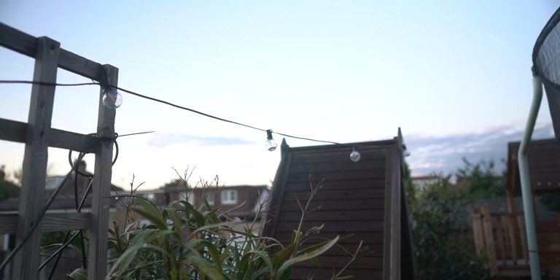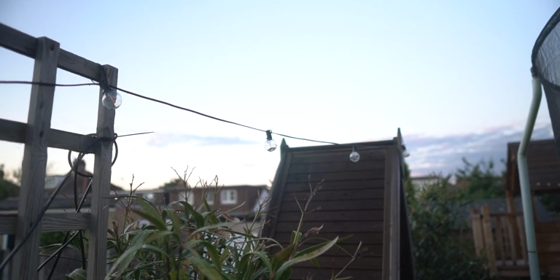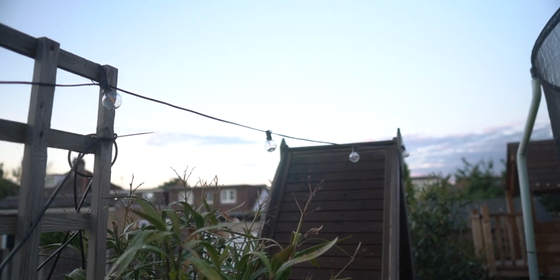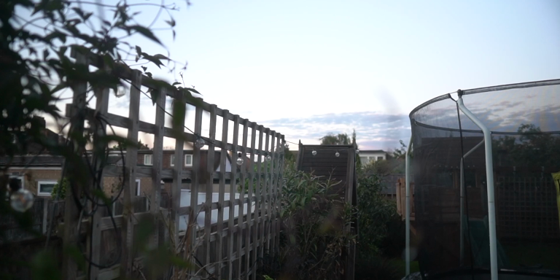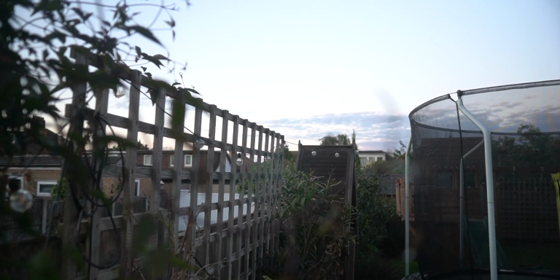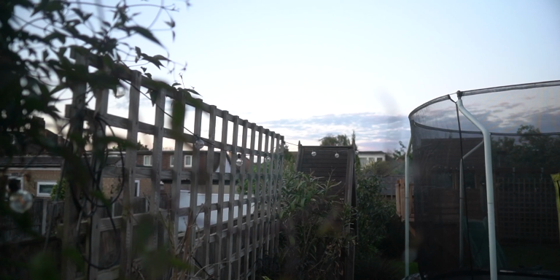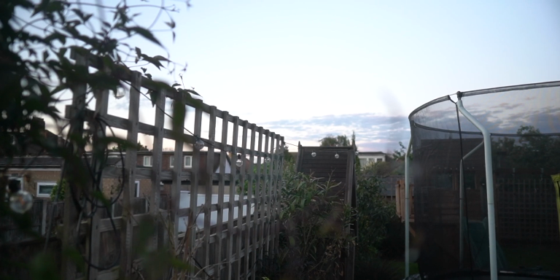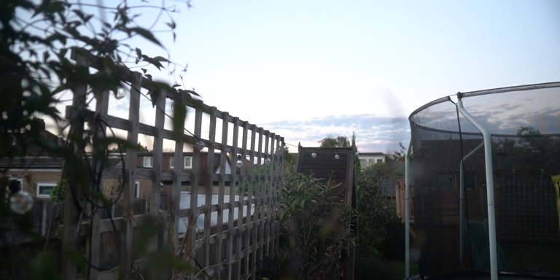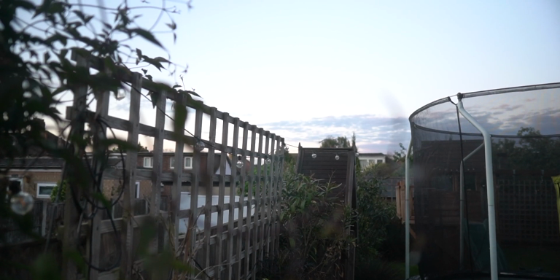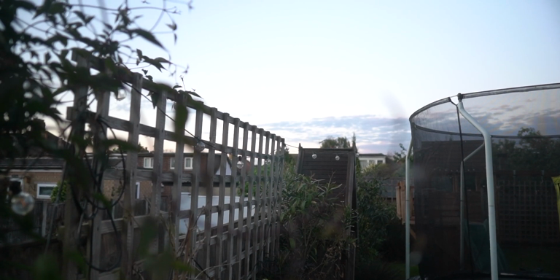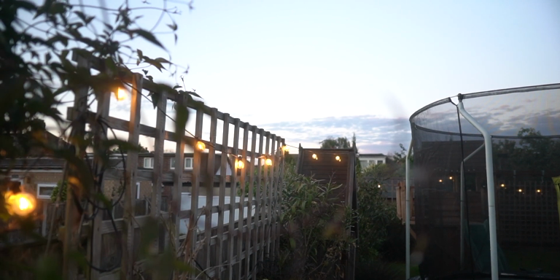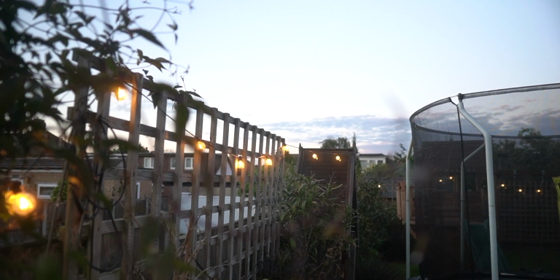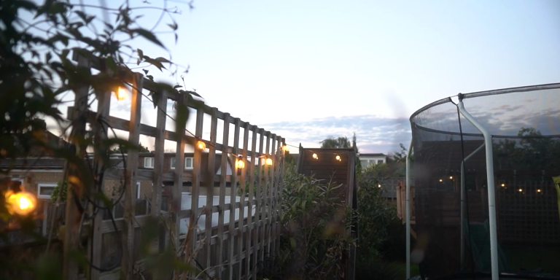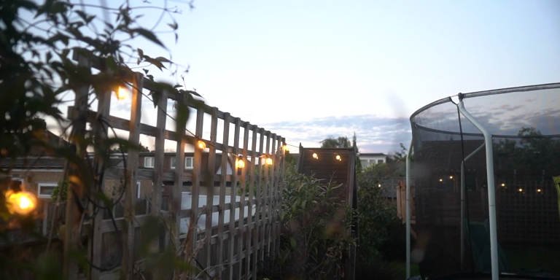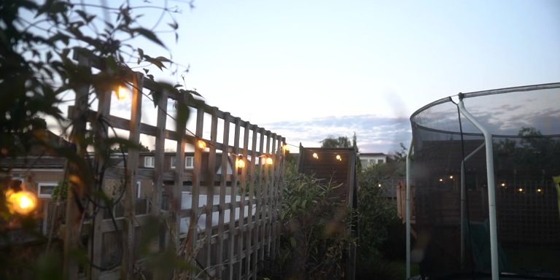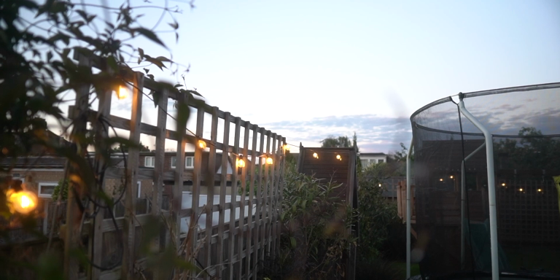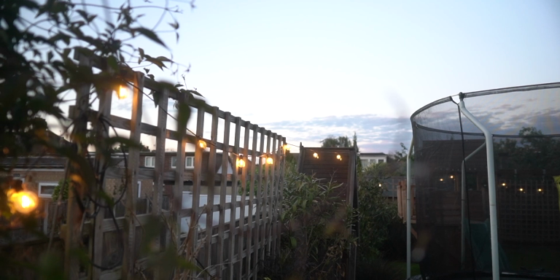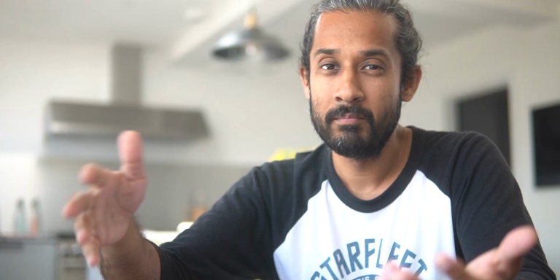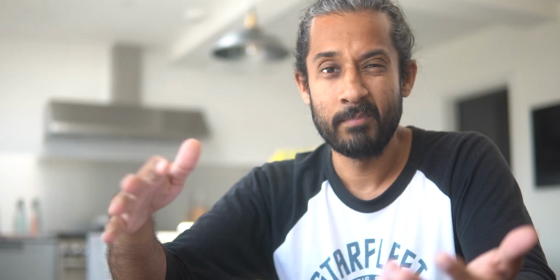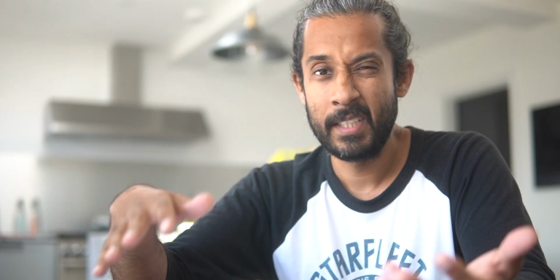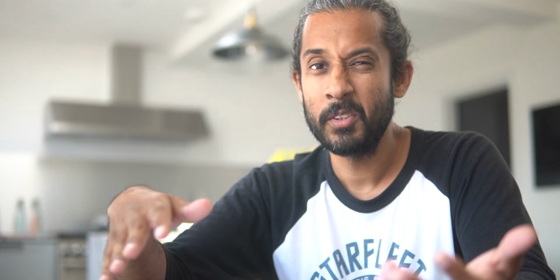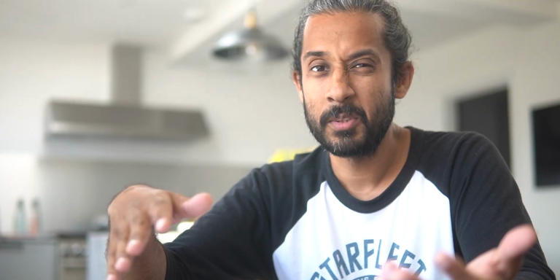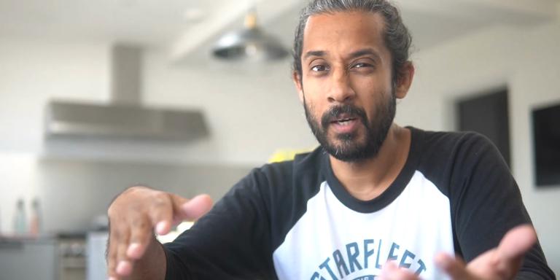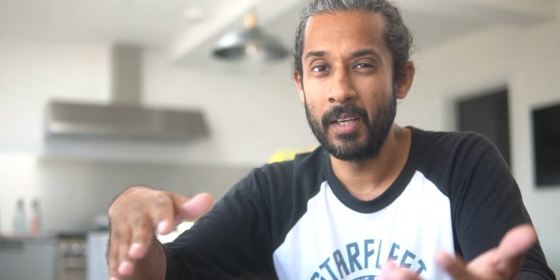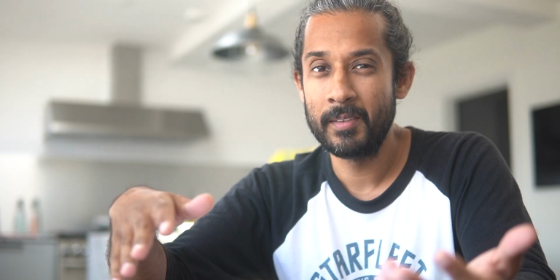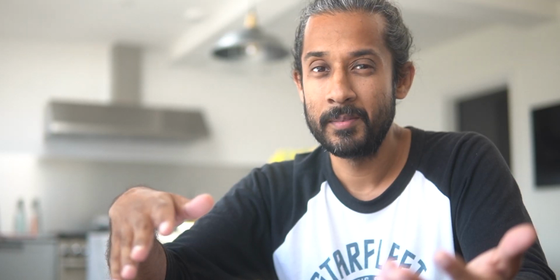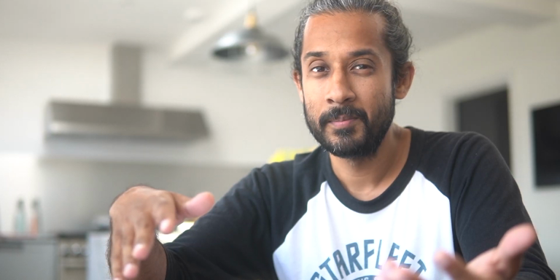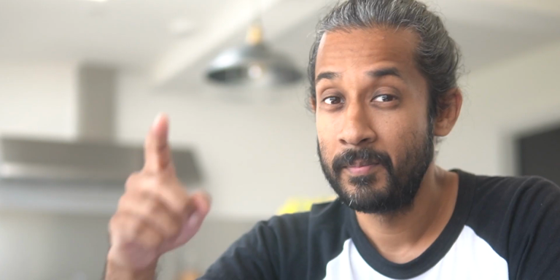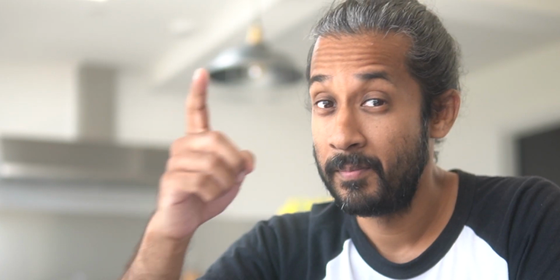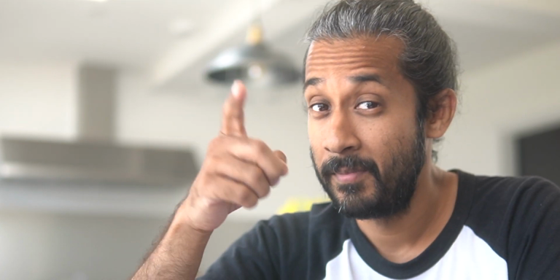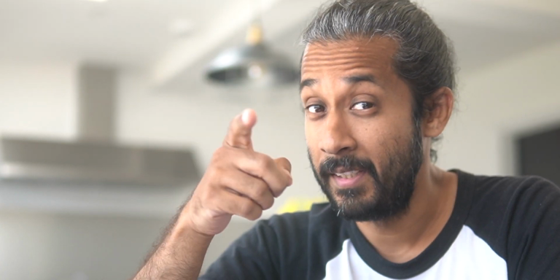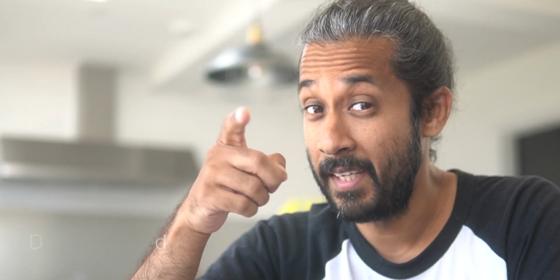I have these garden lights which look great at night, but they're not smart... yet.